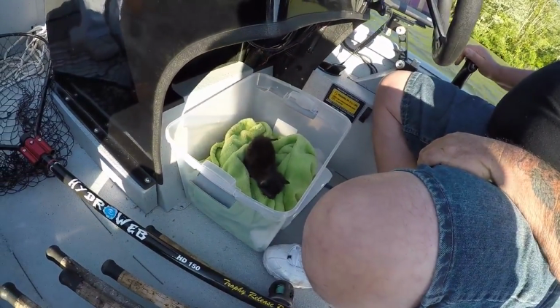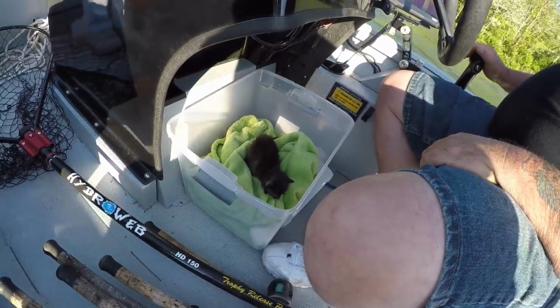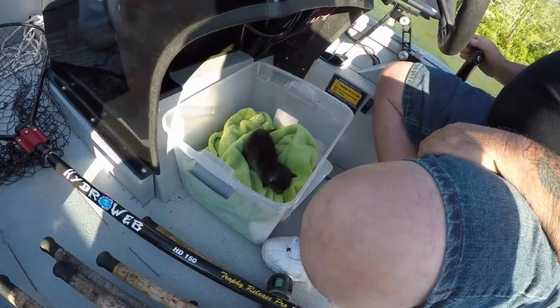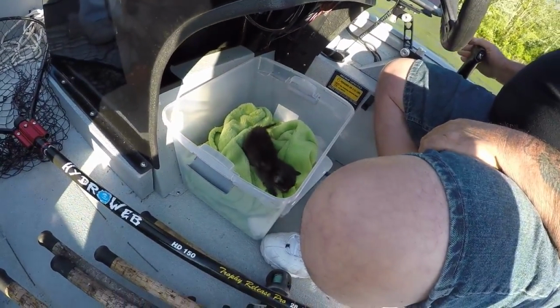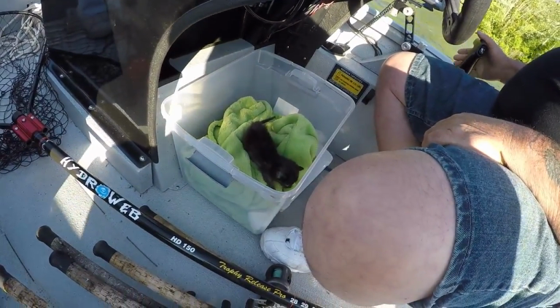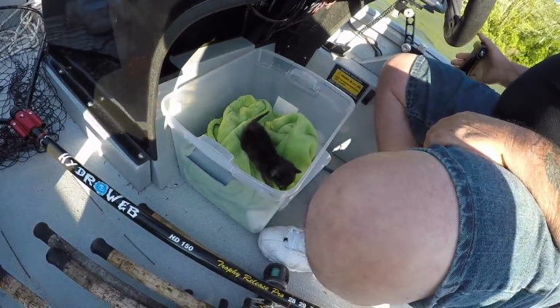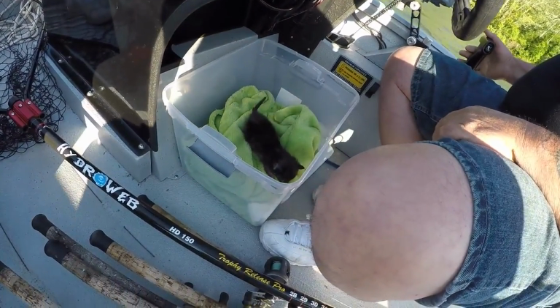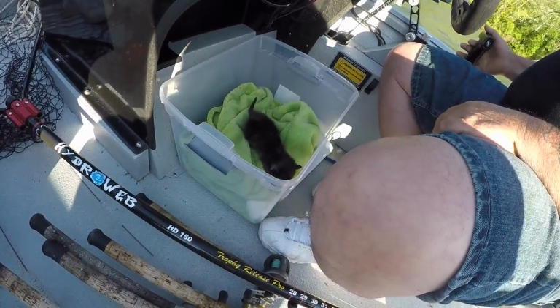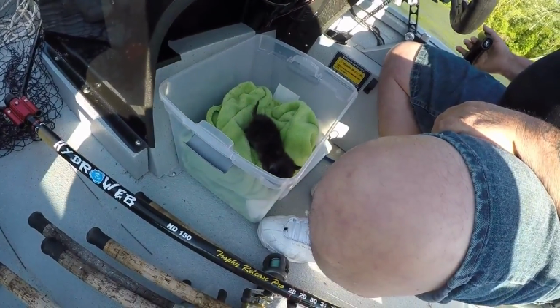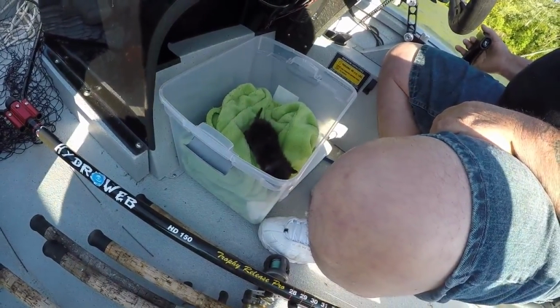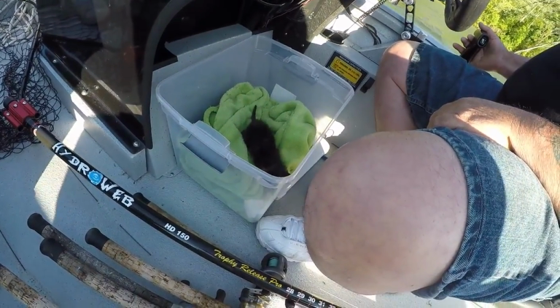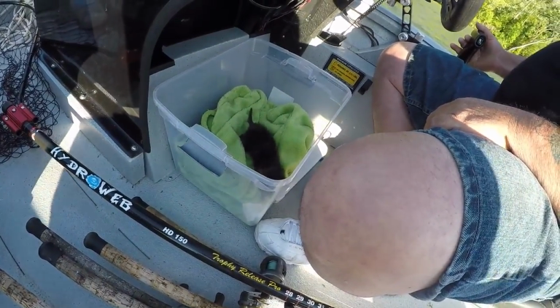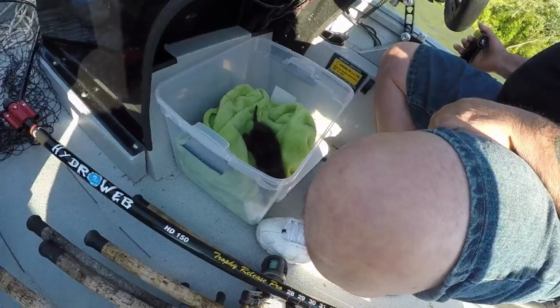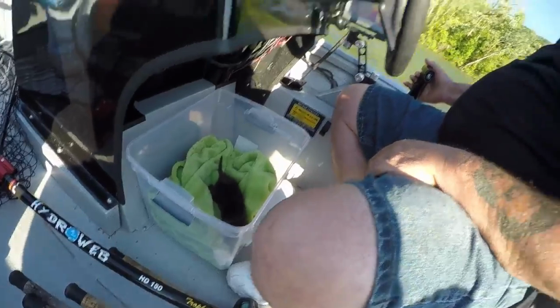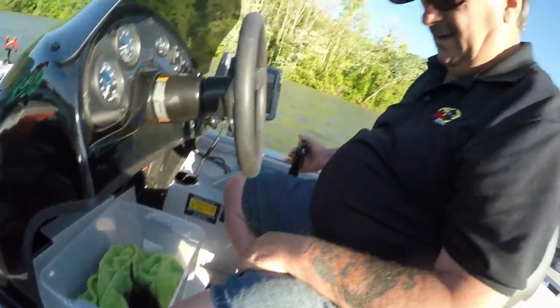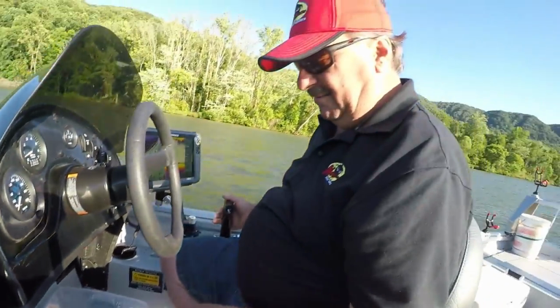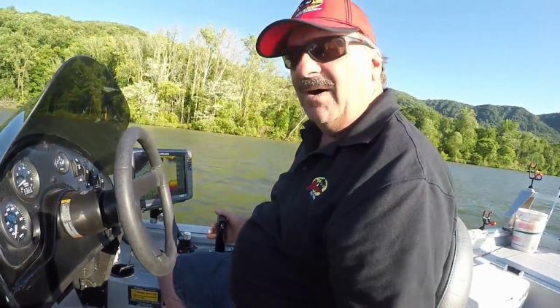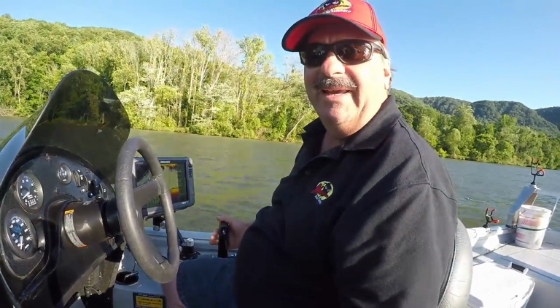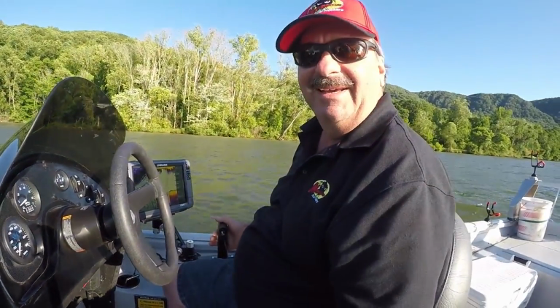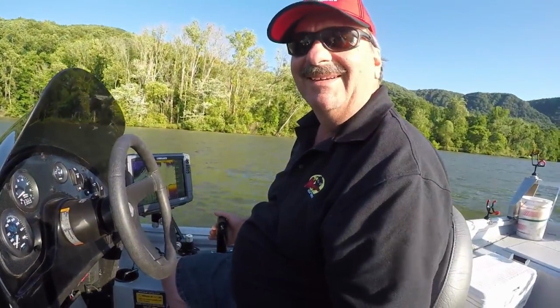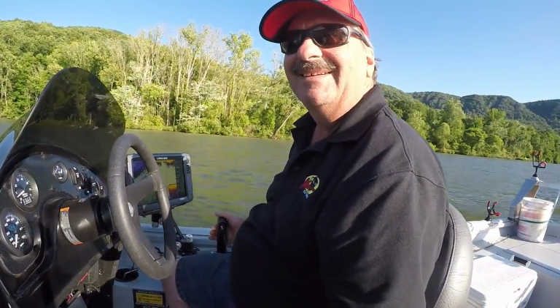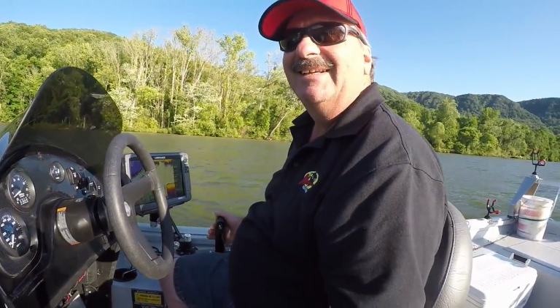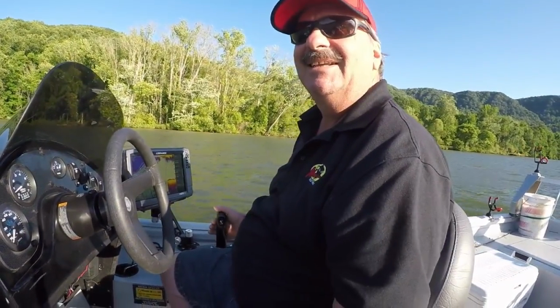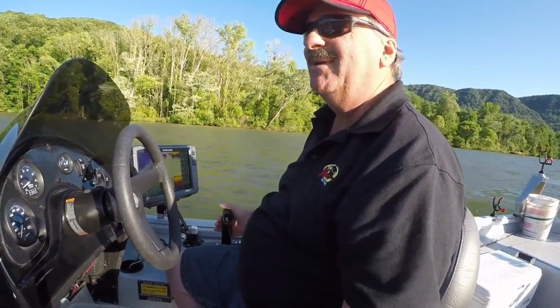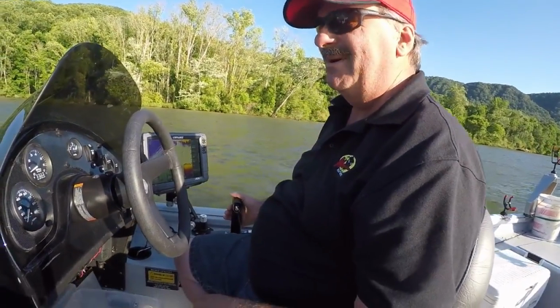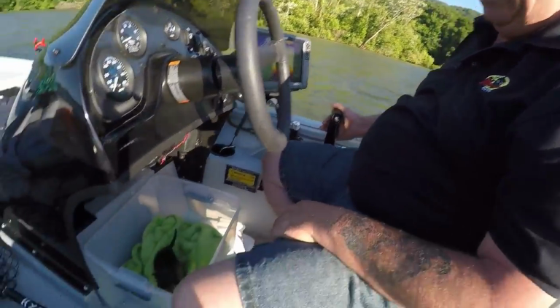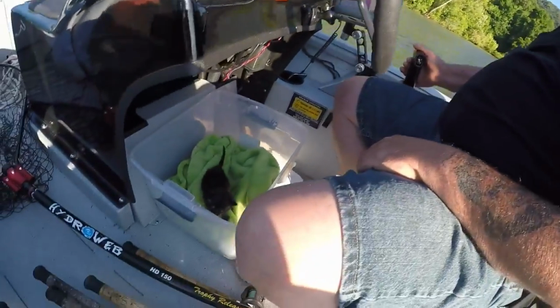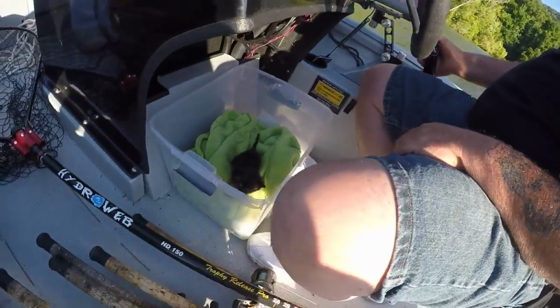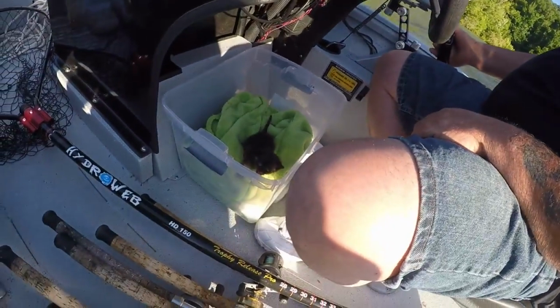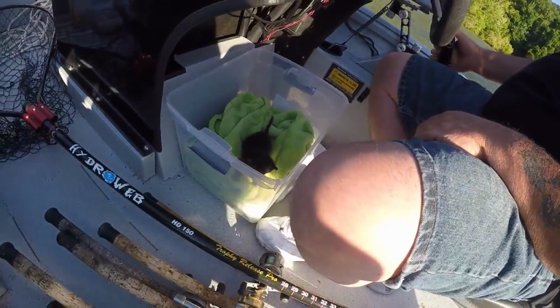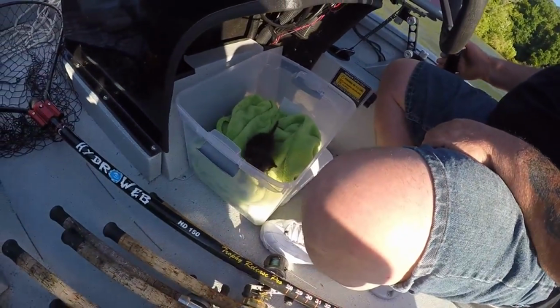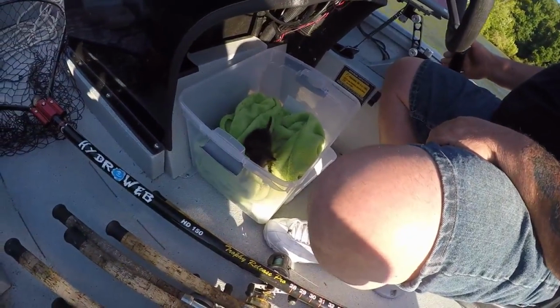Steve has a kitten on the boat. Steve, what's the kitten's name? Monkey — Lisa named it Monkey. It's awesome.